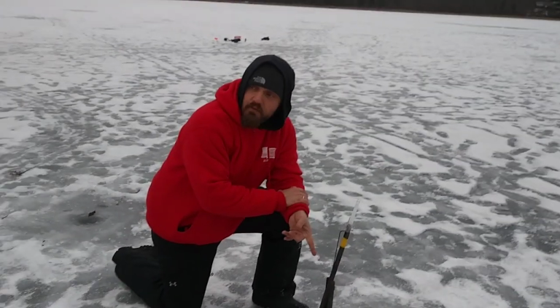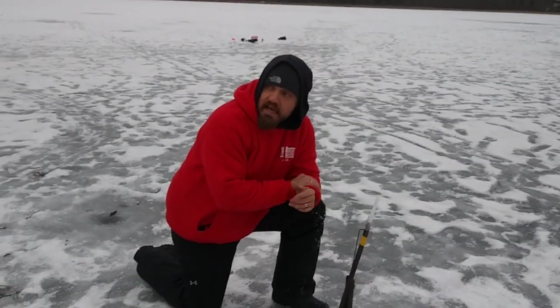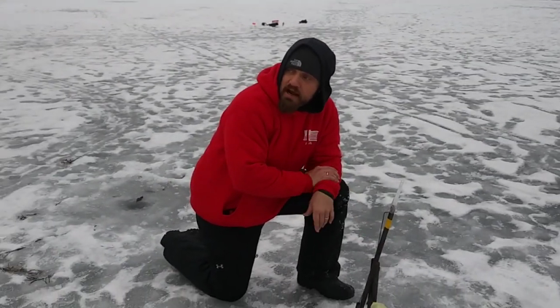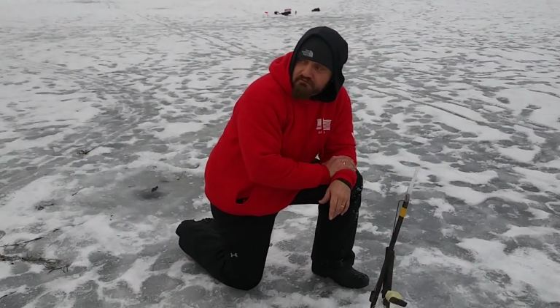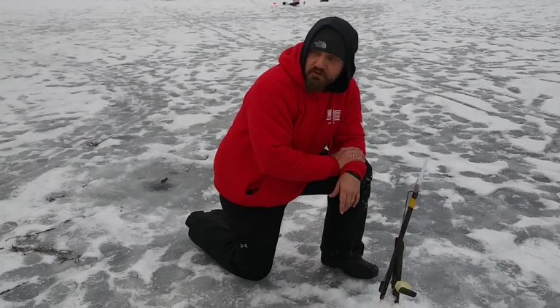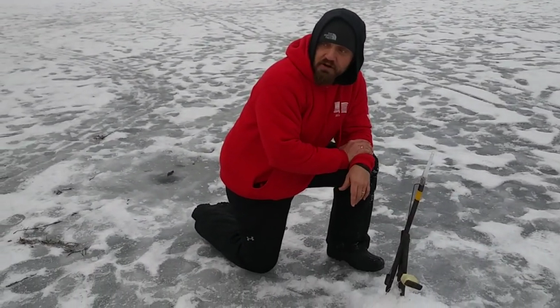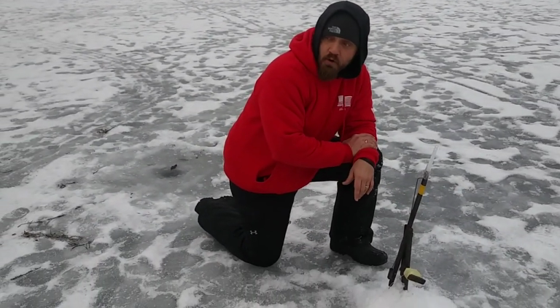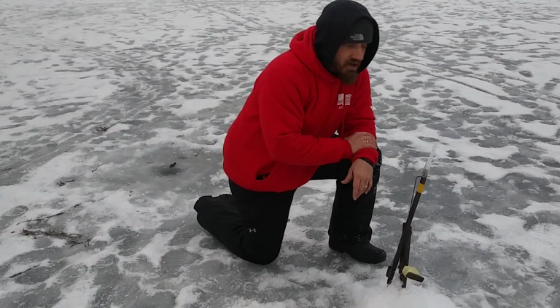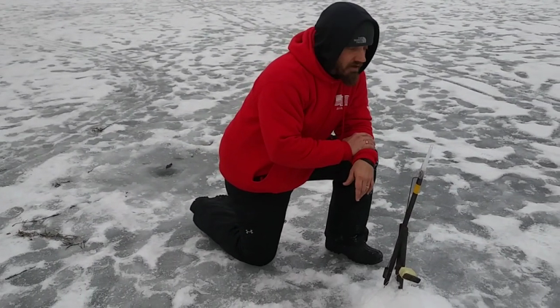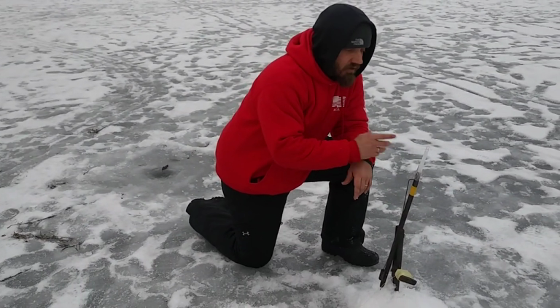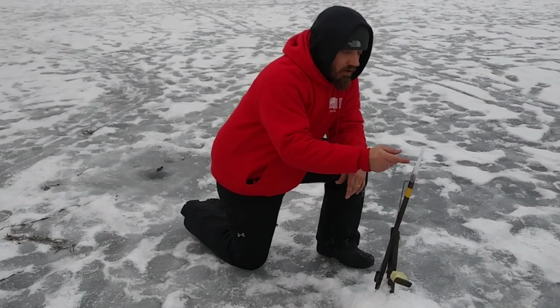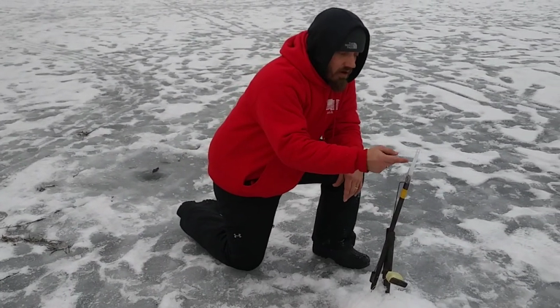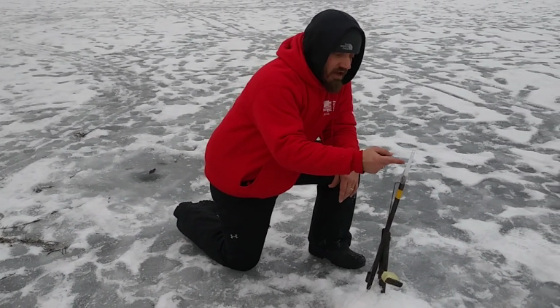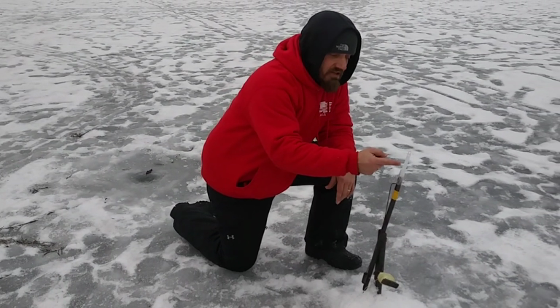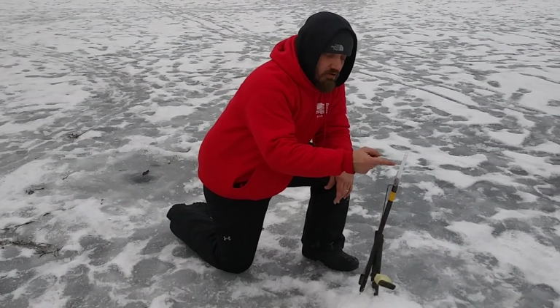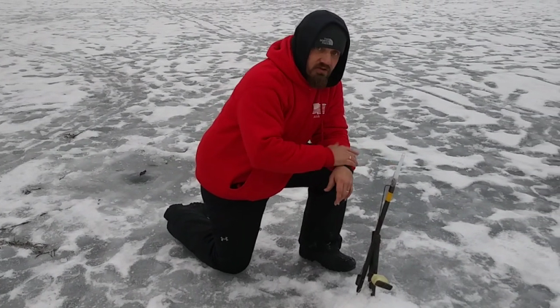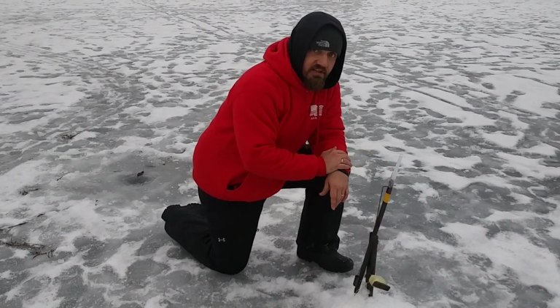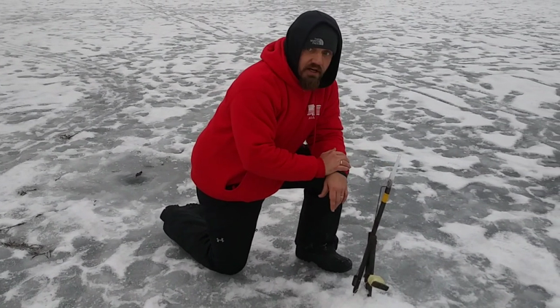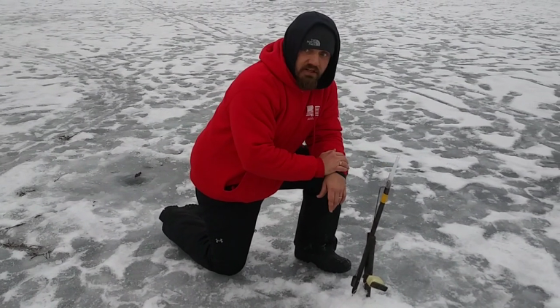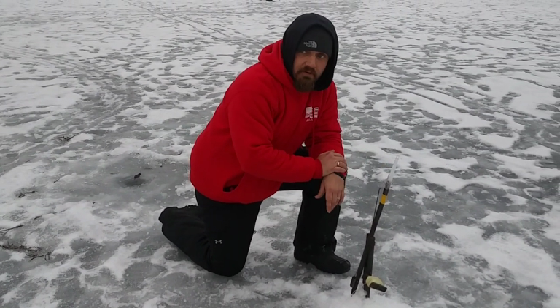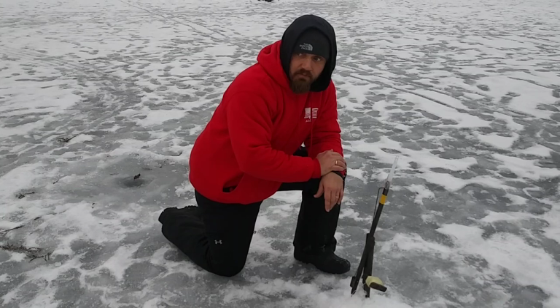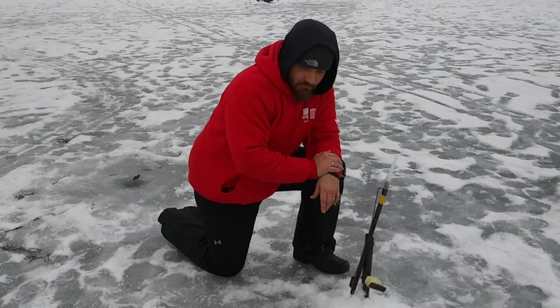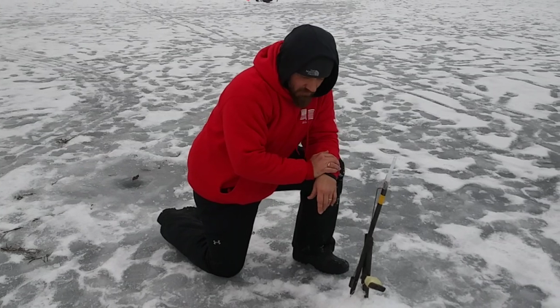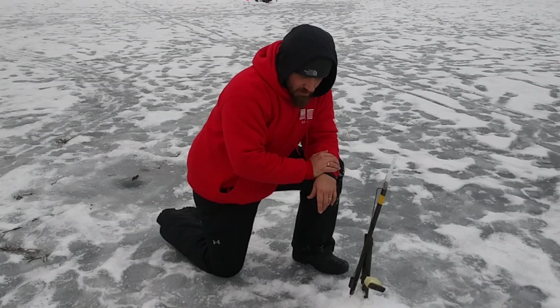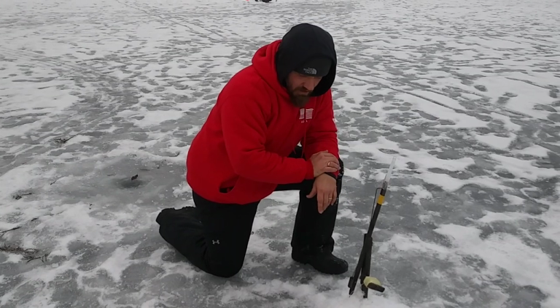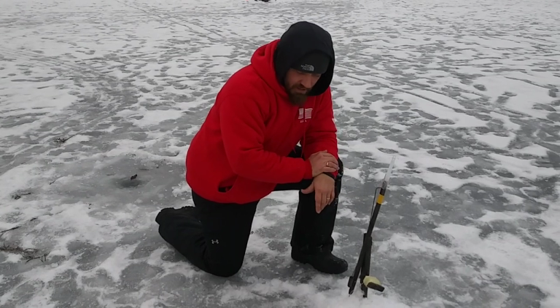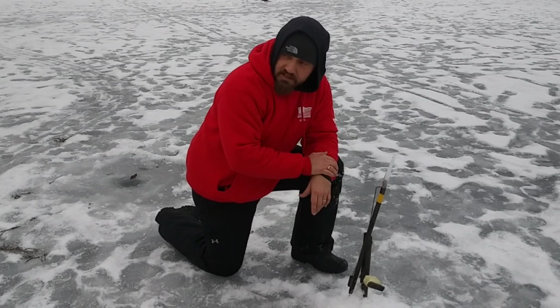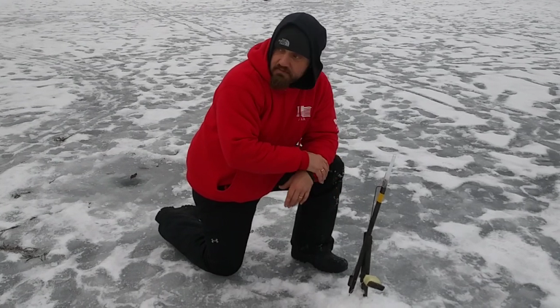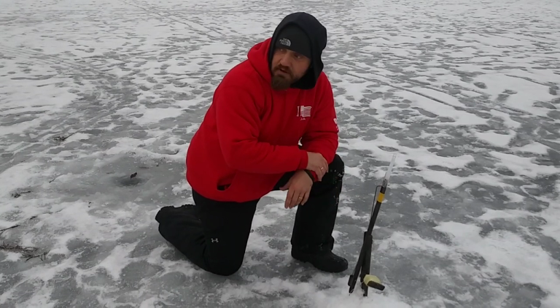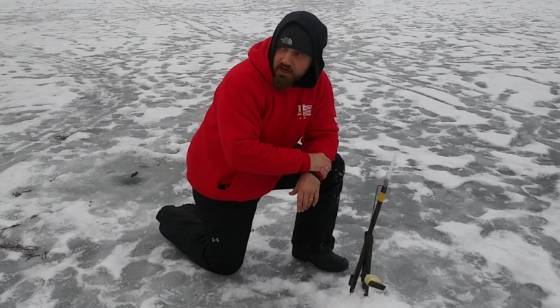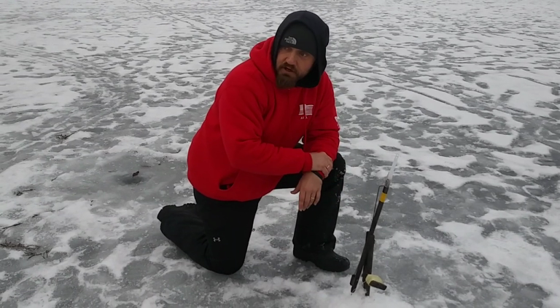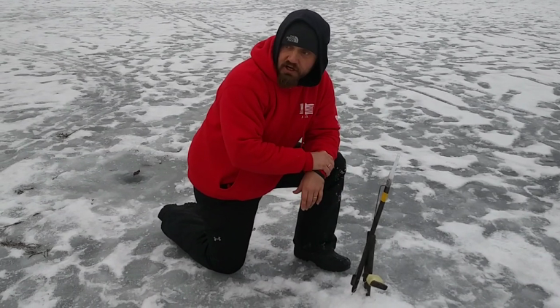We came out here at 4:30 in the morning, so we have these little glow sticks on here. We taped them up and it seems to be working pretty good.